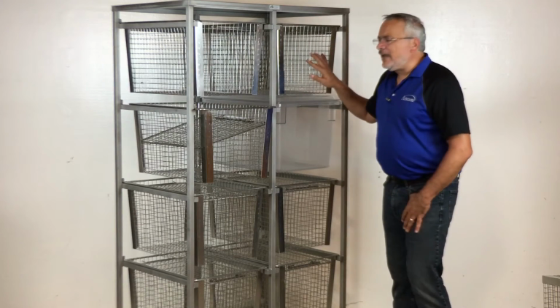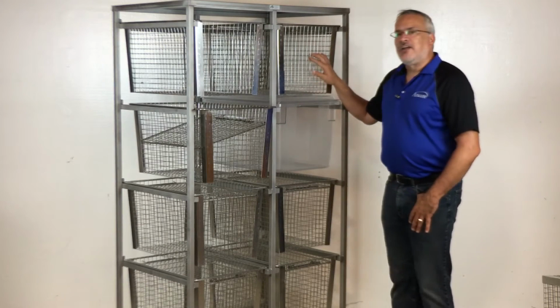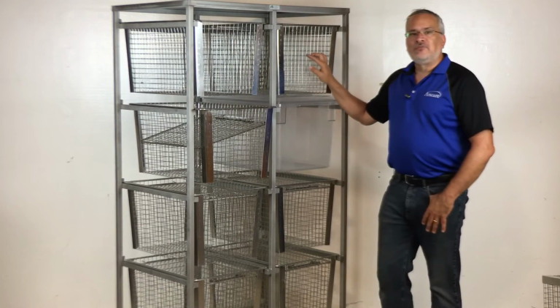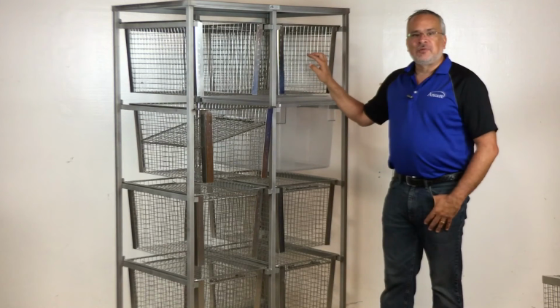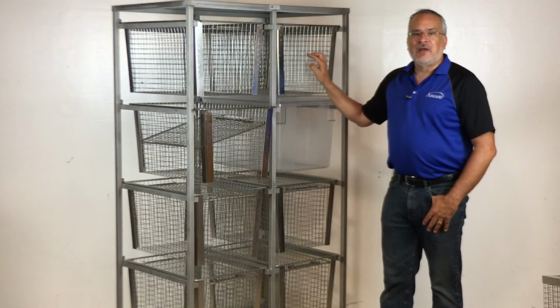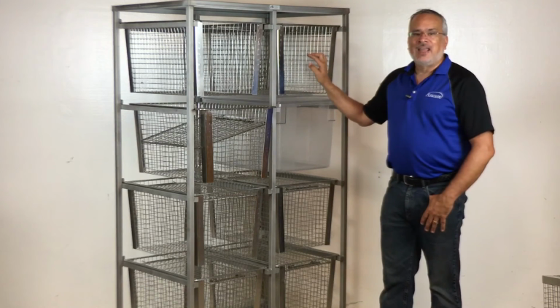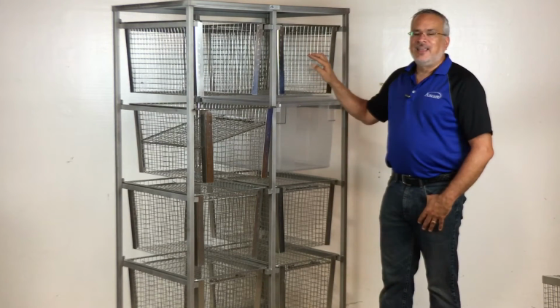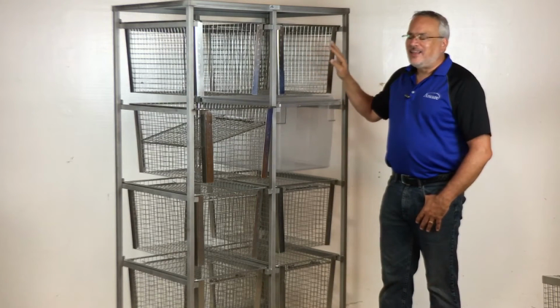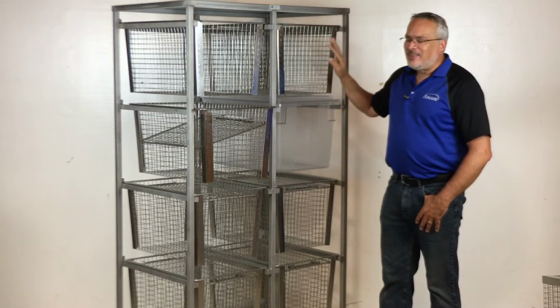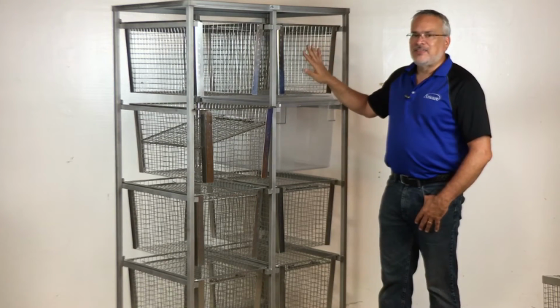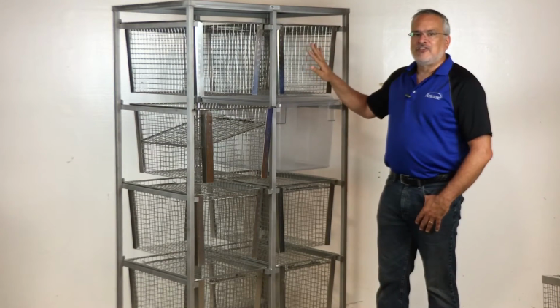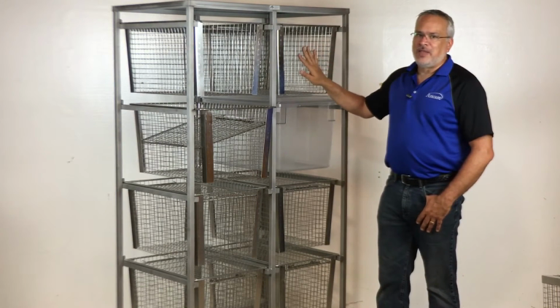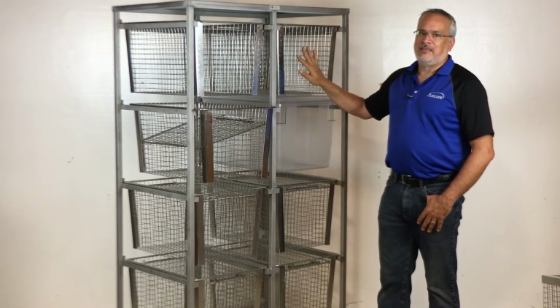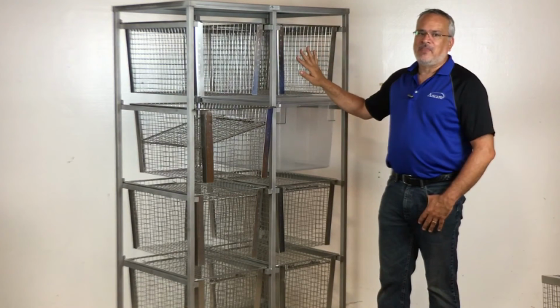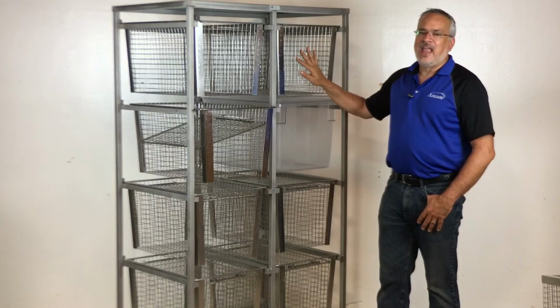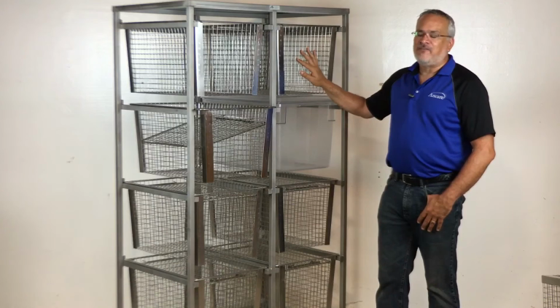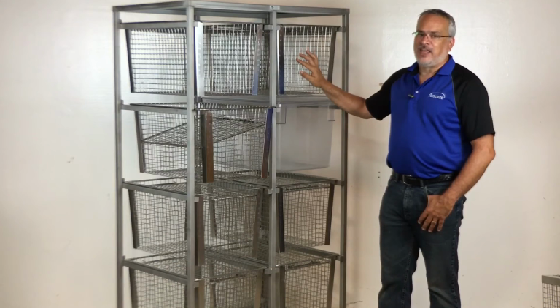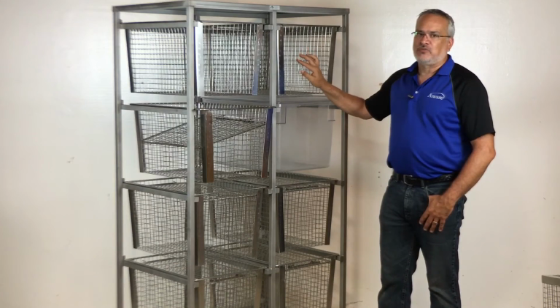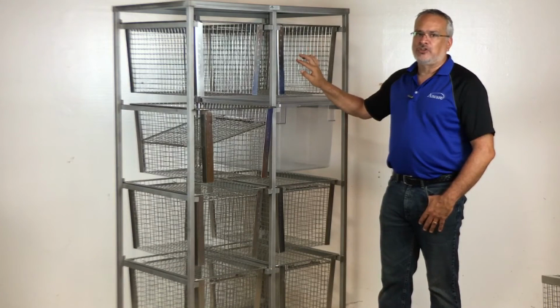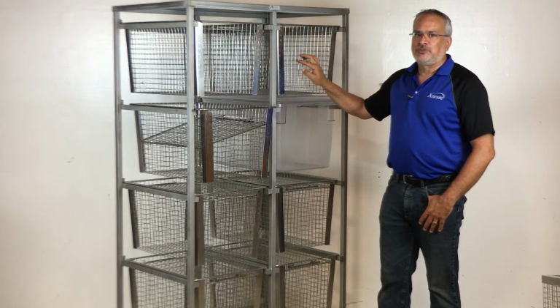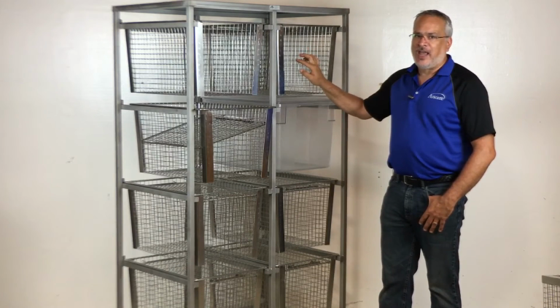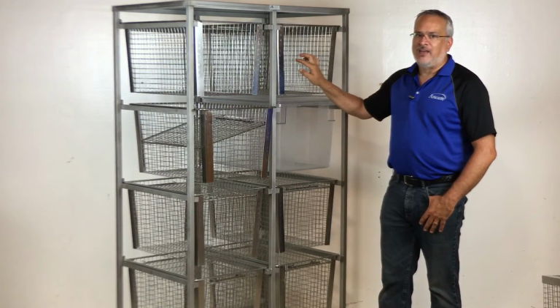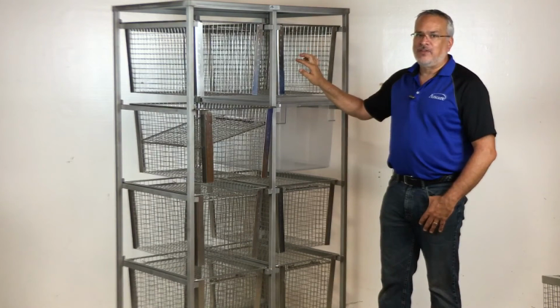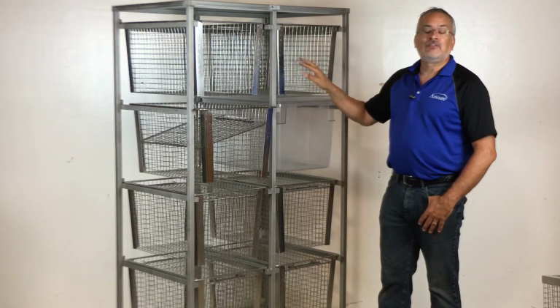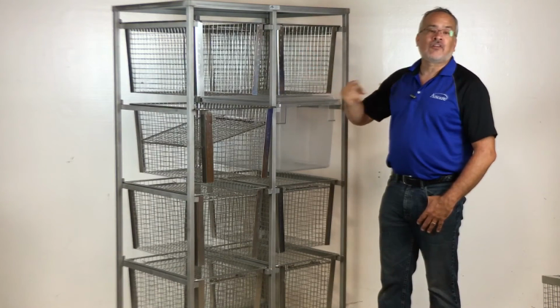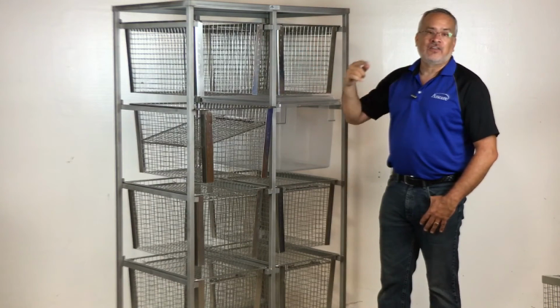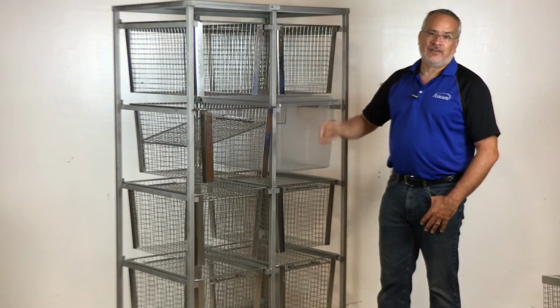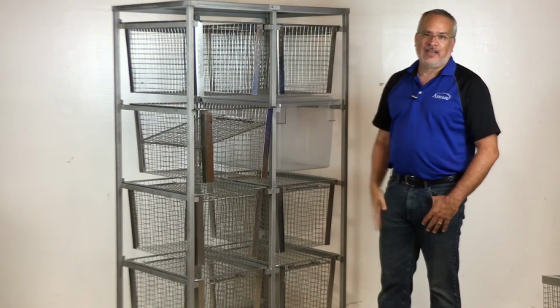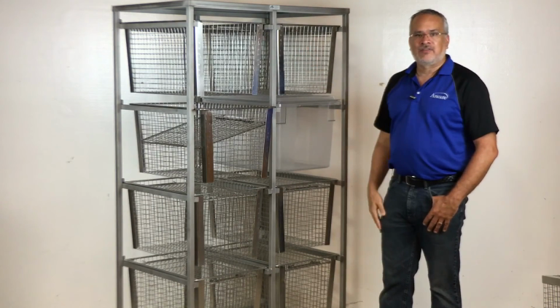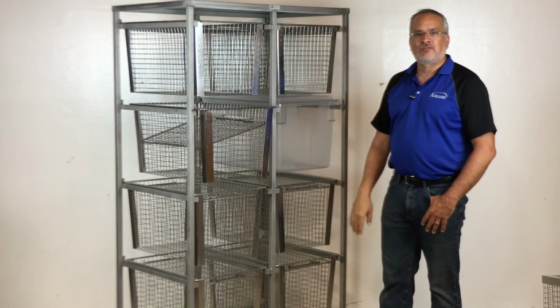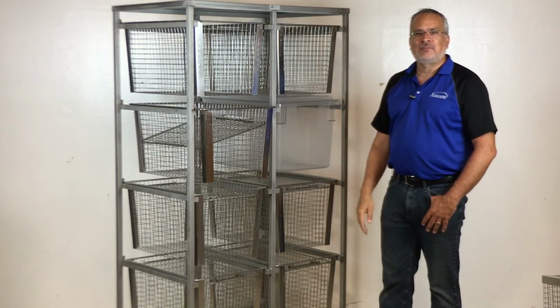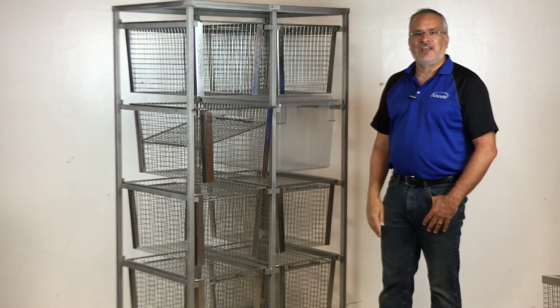Ancare's enrichment rack — this is really something that every cage washroom should have. So just contact your Ancare sales rep today.